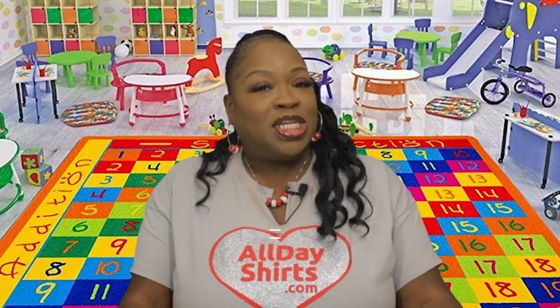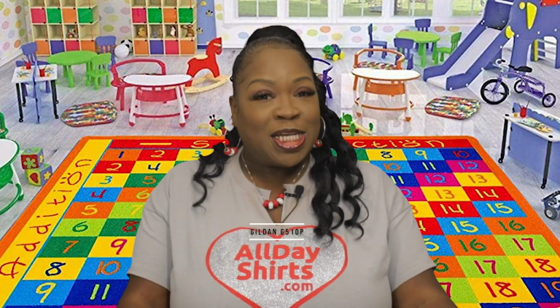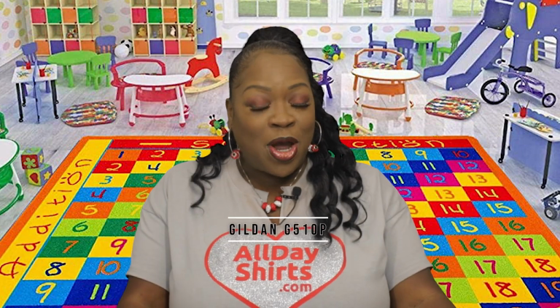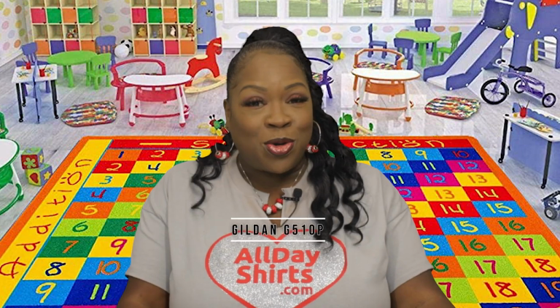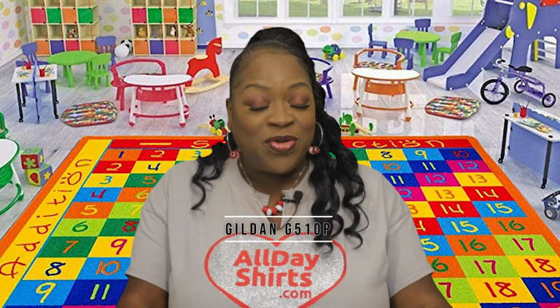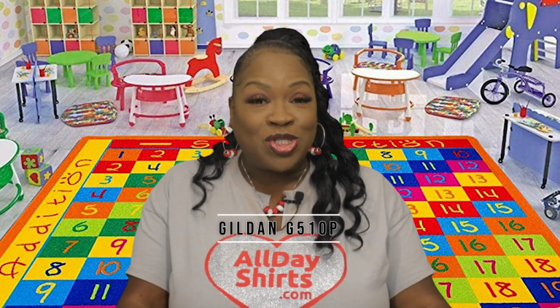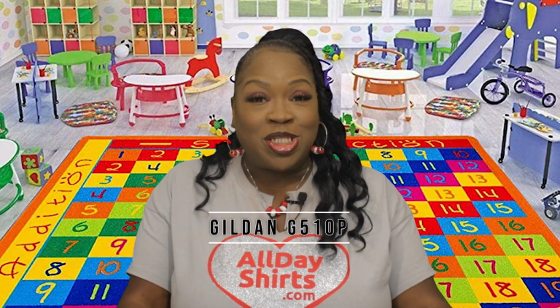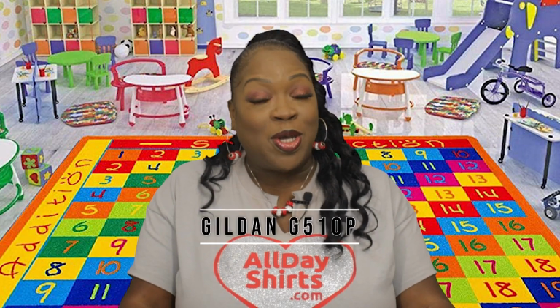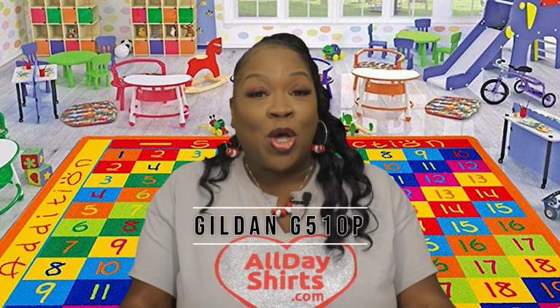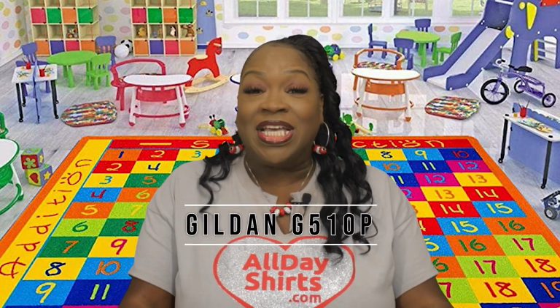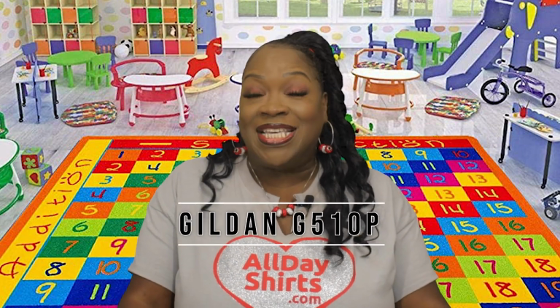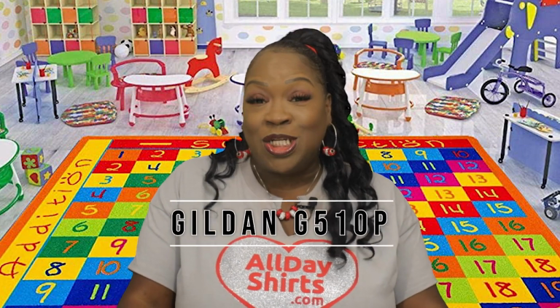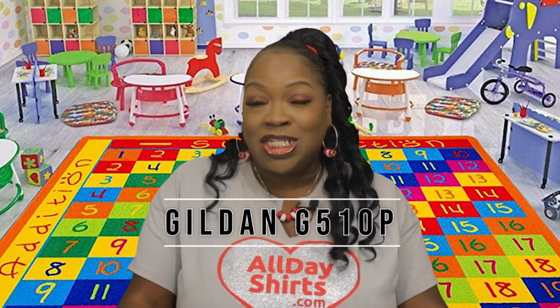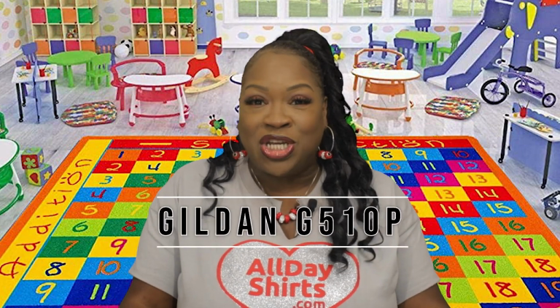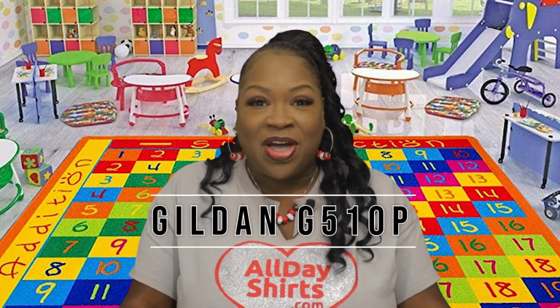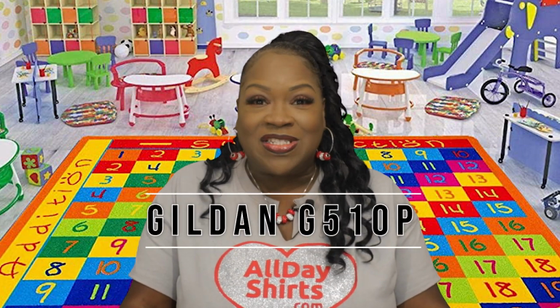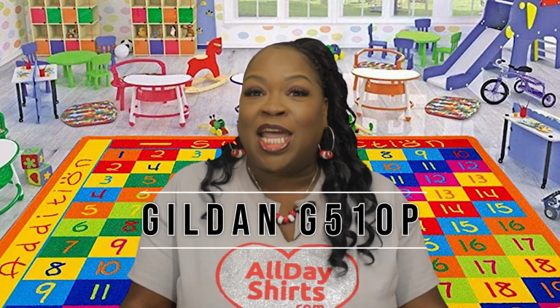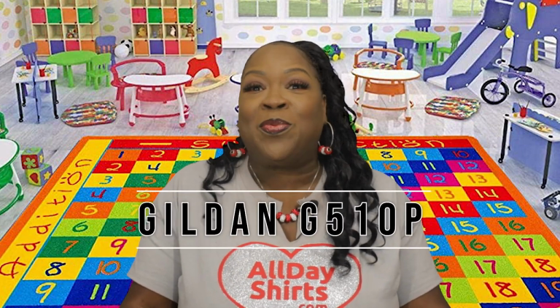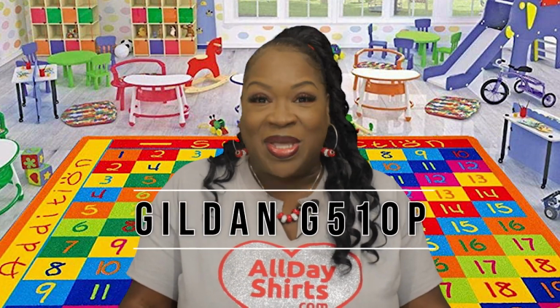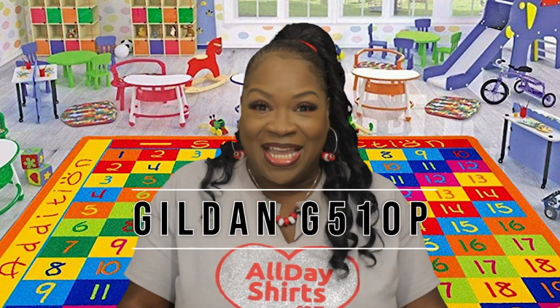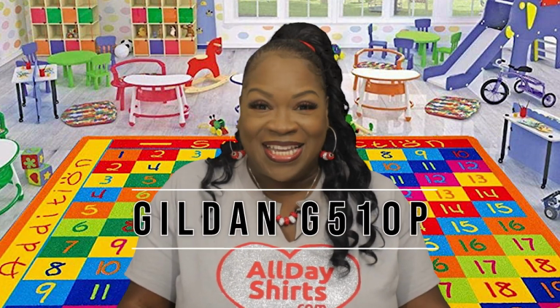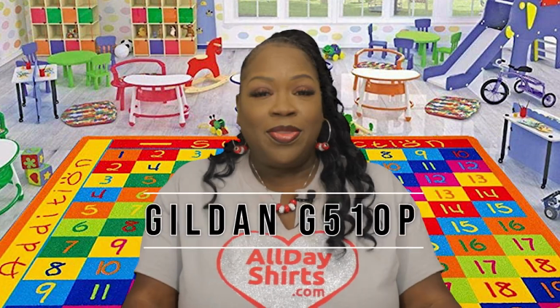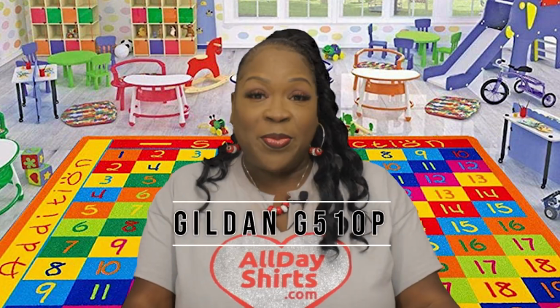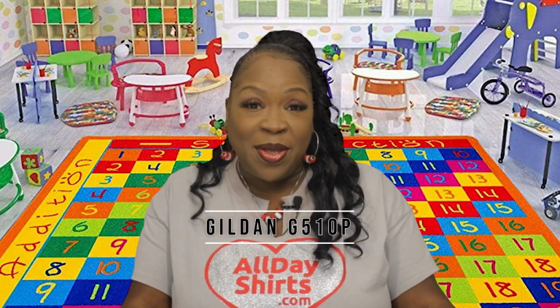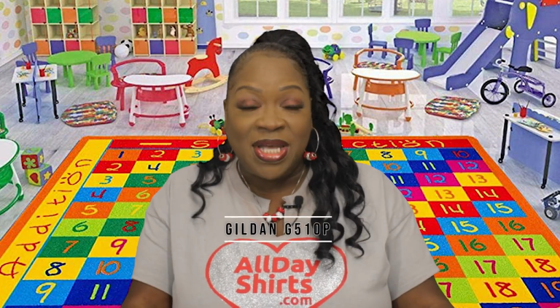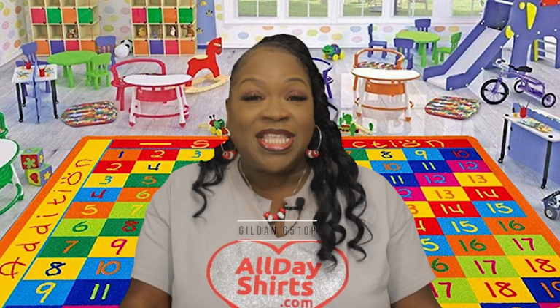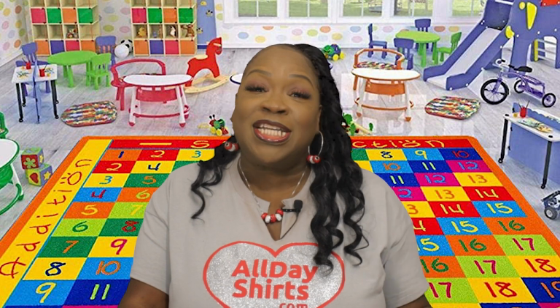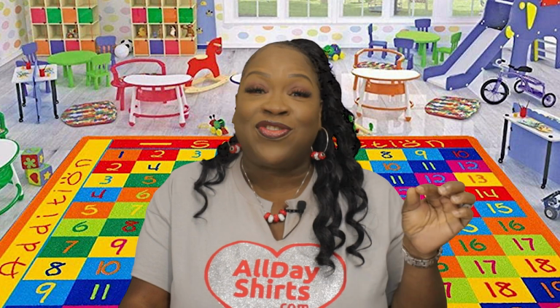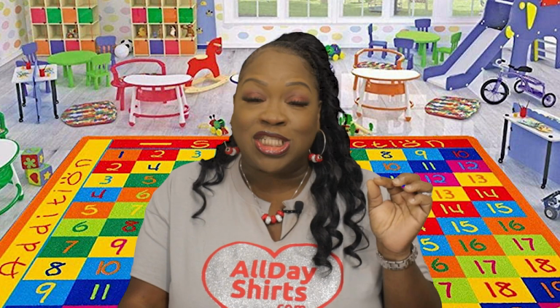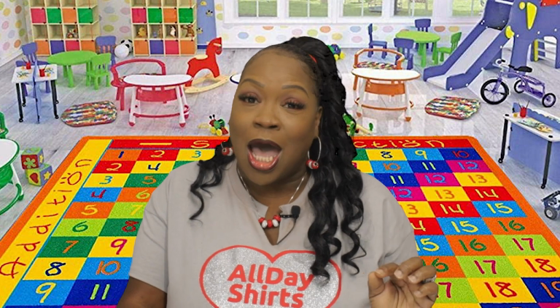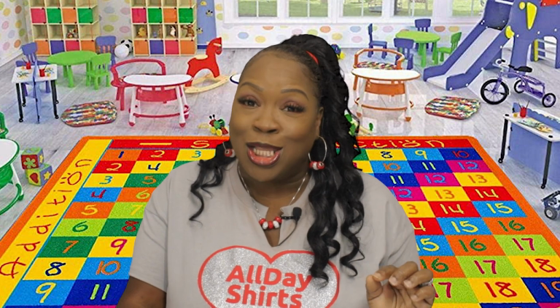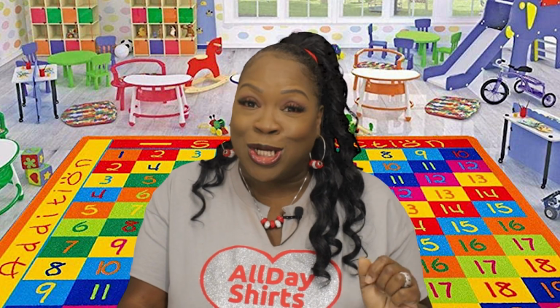Today's product review is going to be on the Gildan G510P. The P means that it's for toddlers.